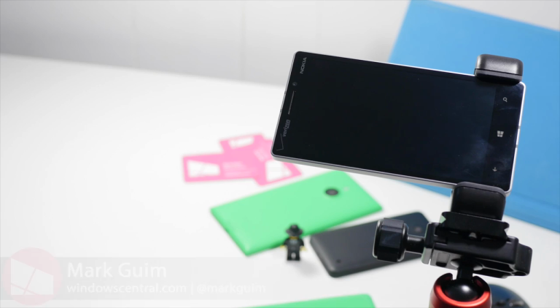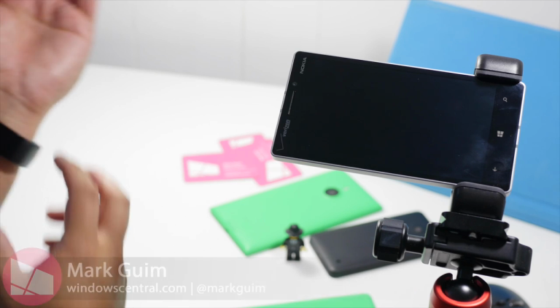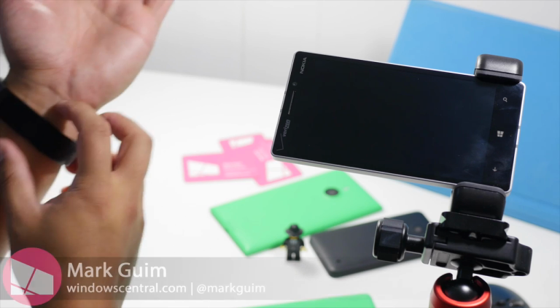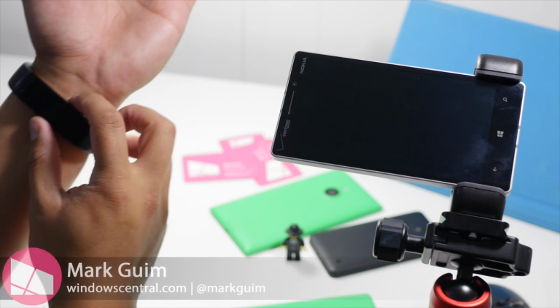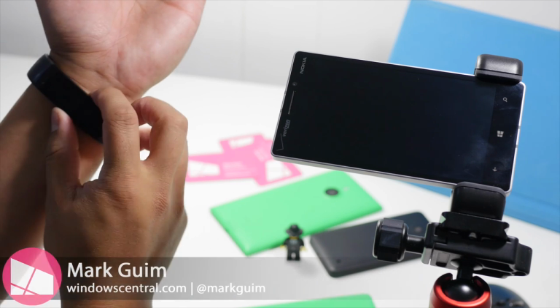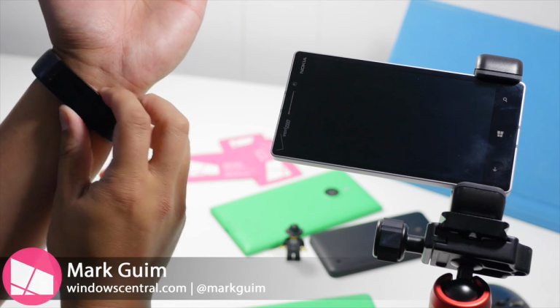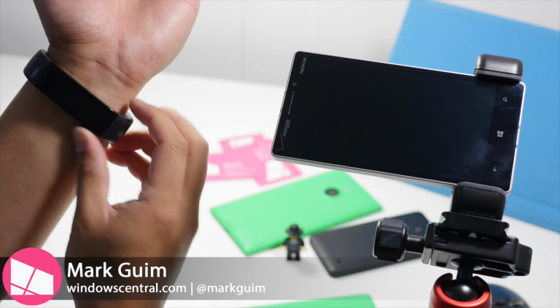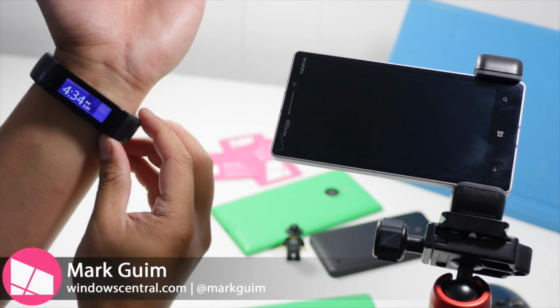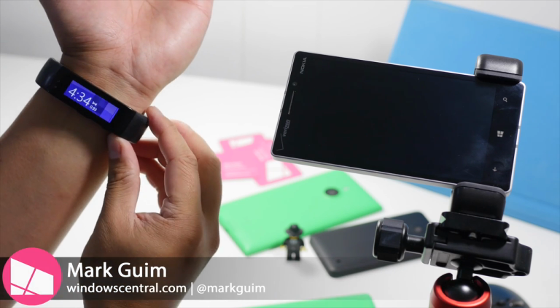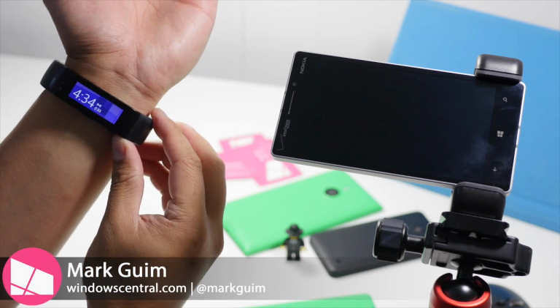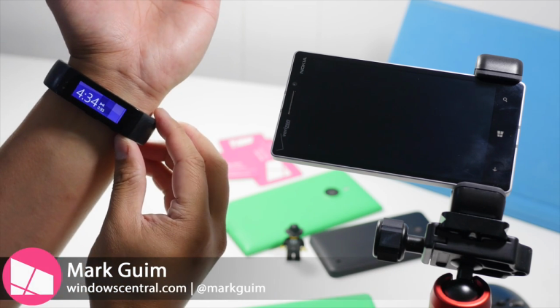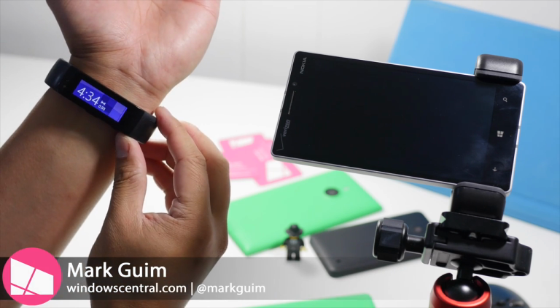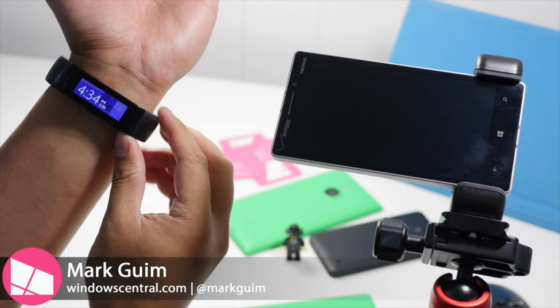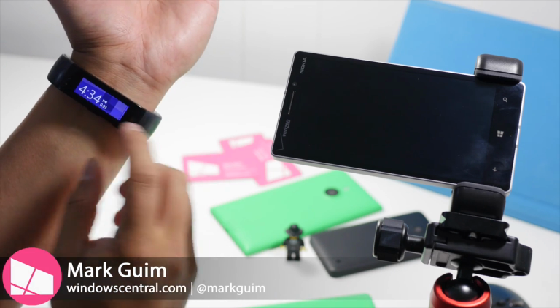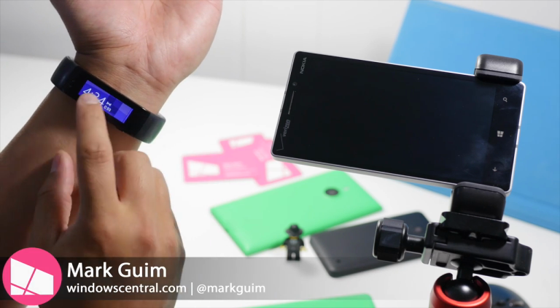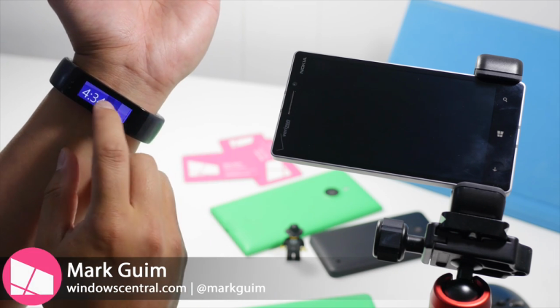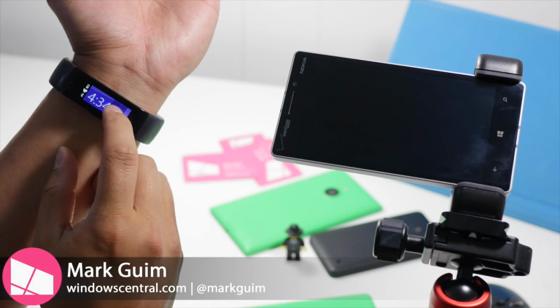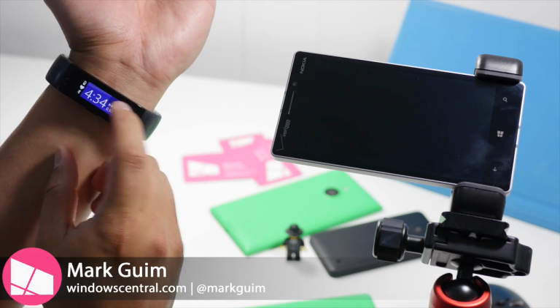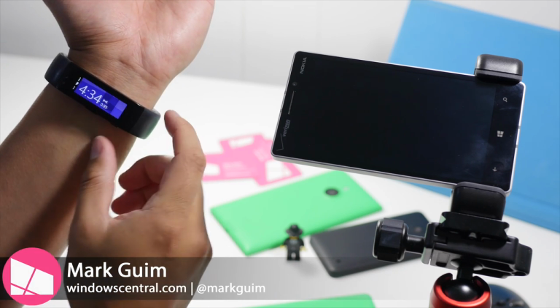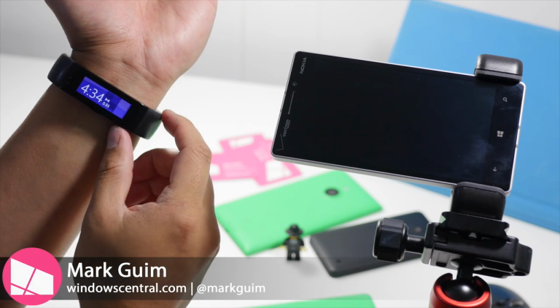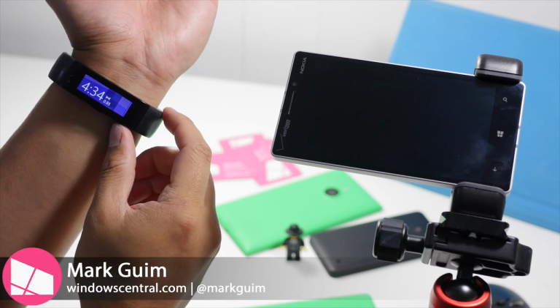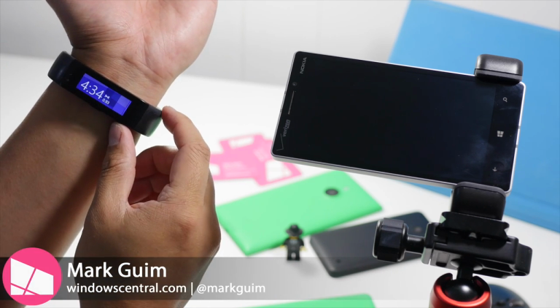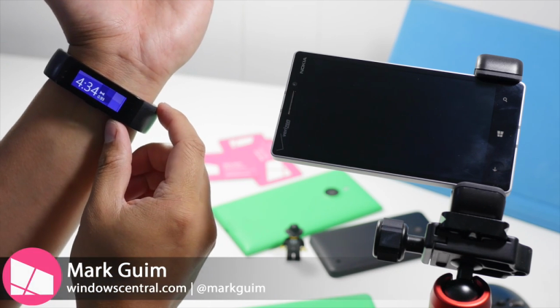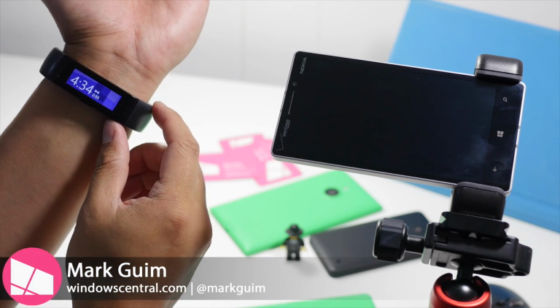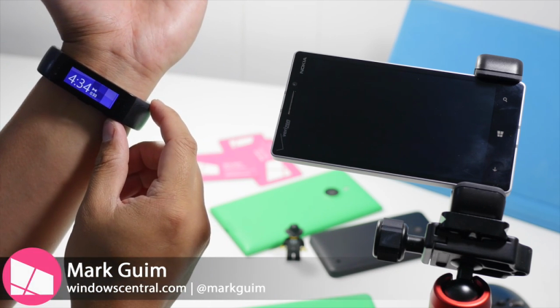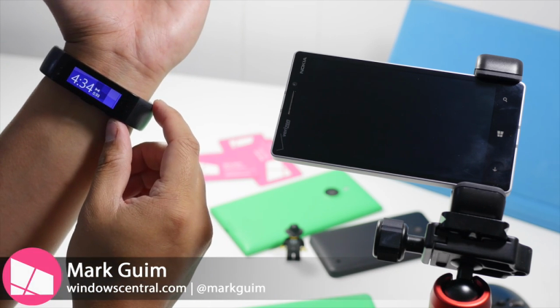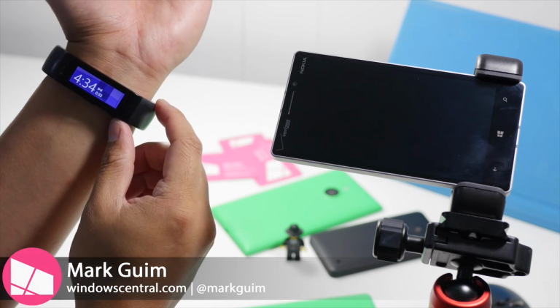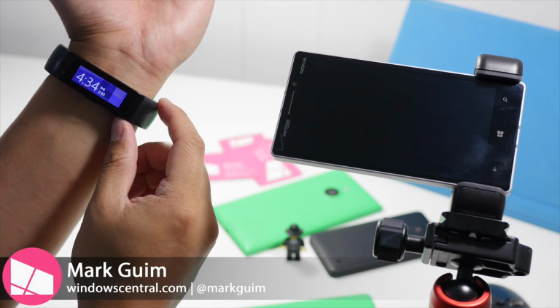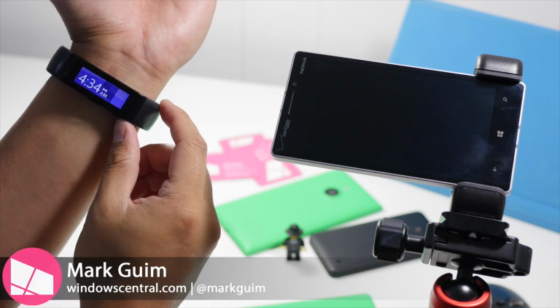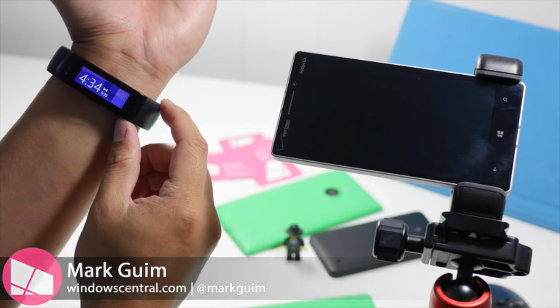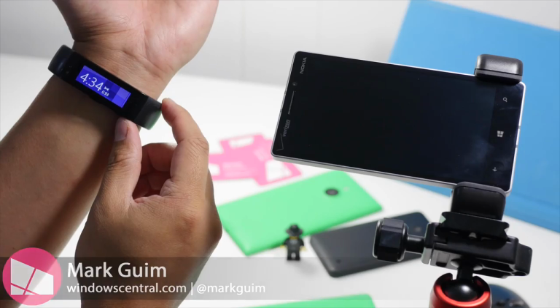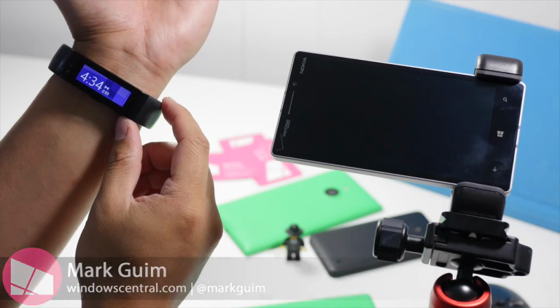Hey everyone, it's Mark for Windows Central. In this video, we are taking a look at Band Camera Control.